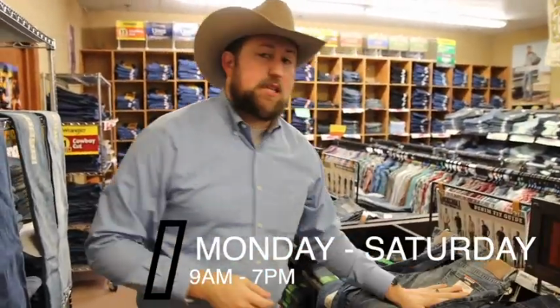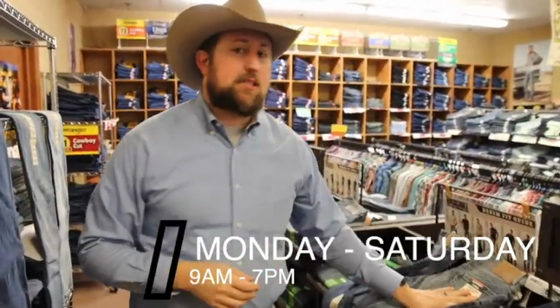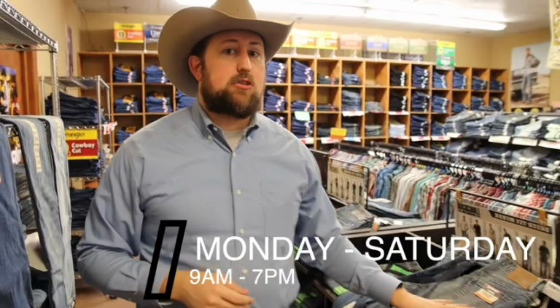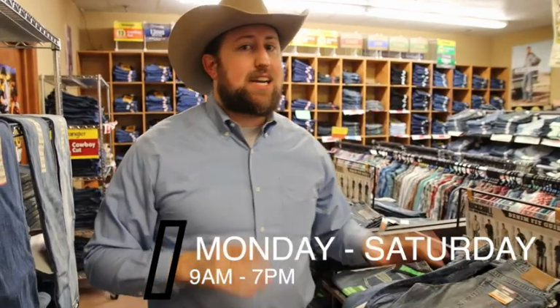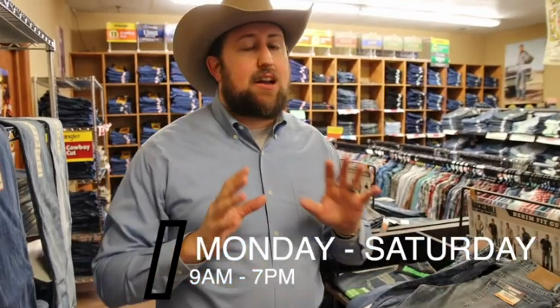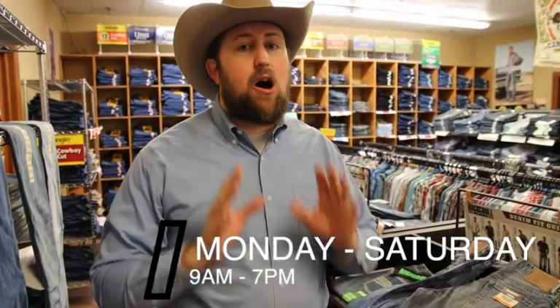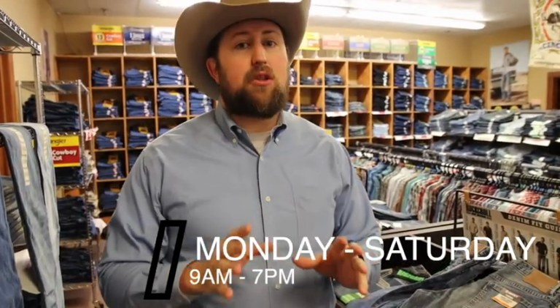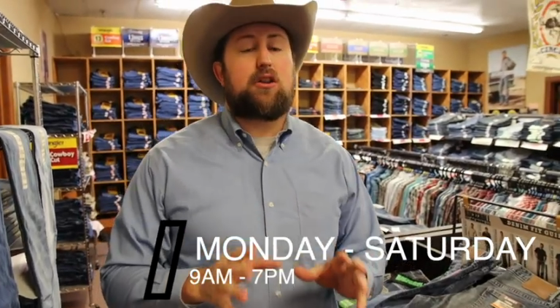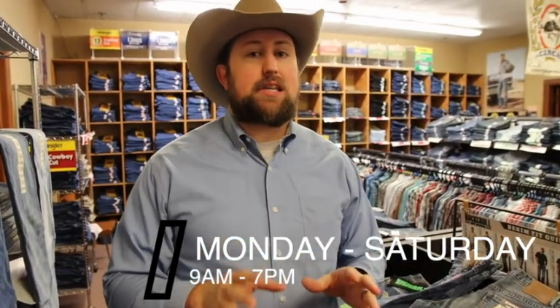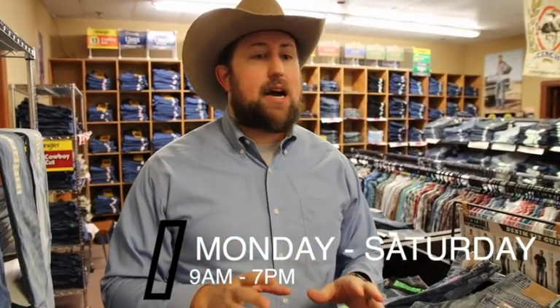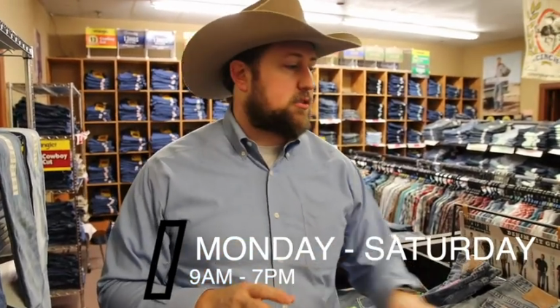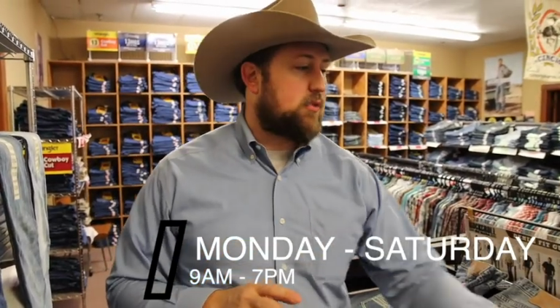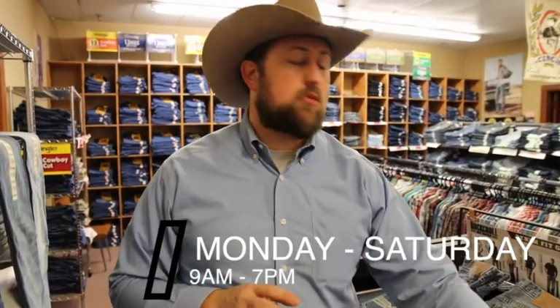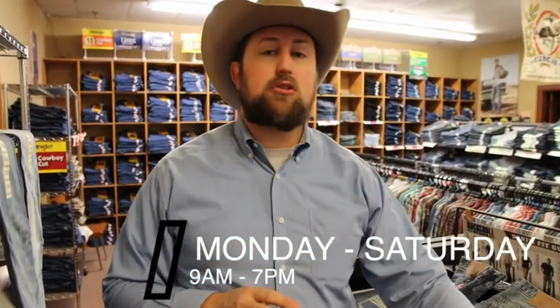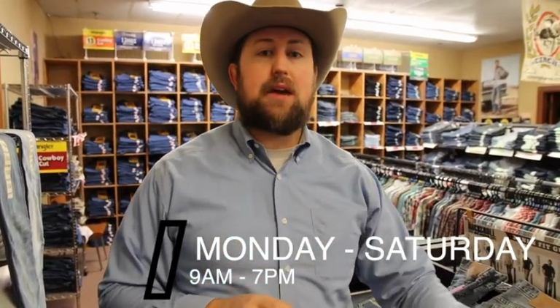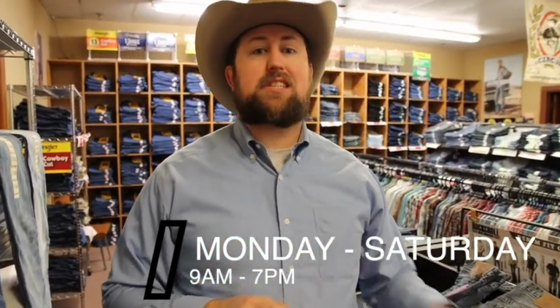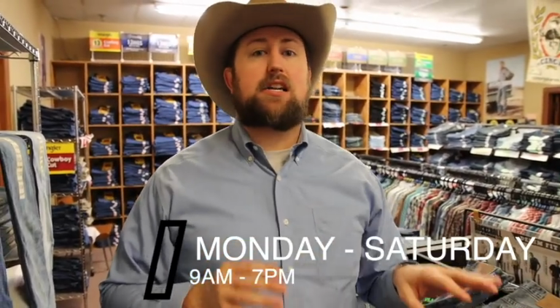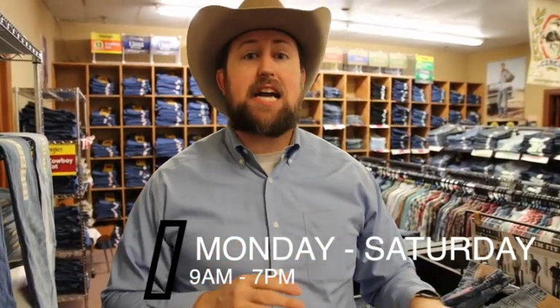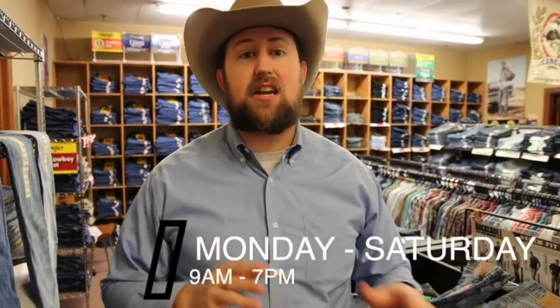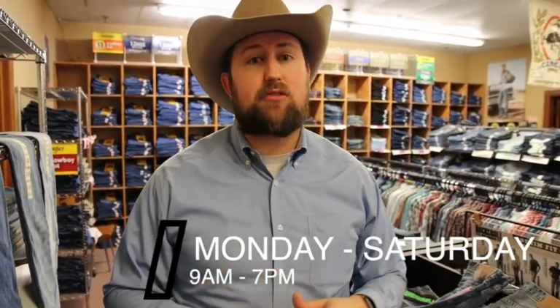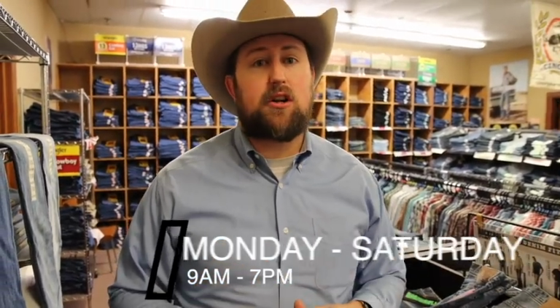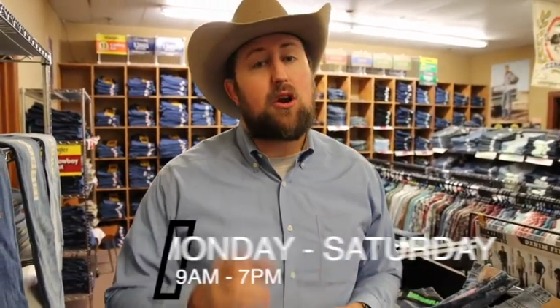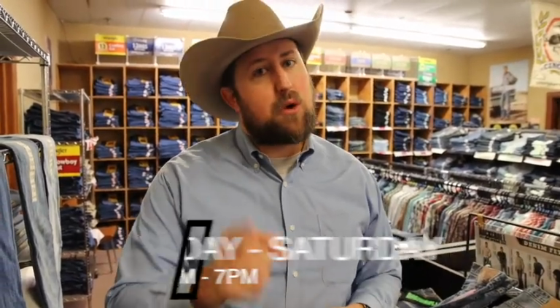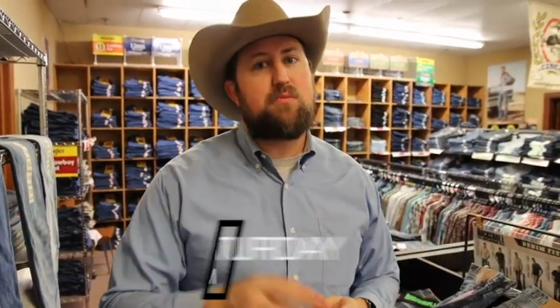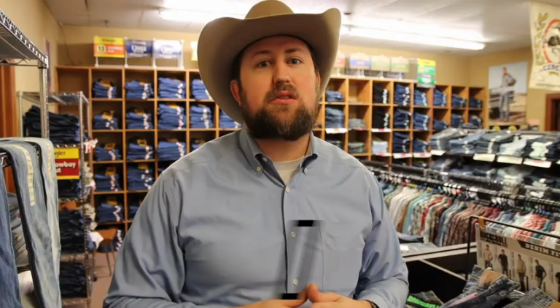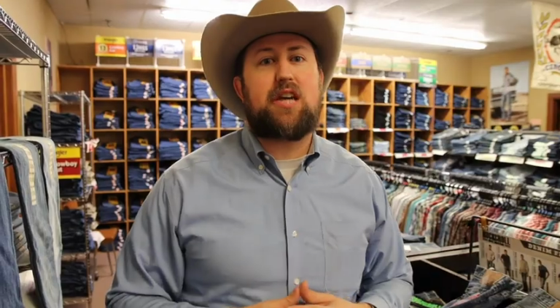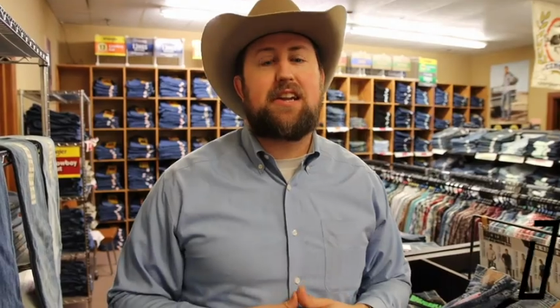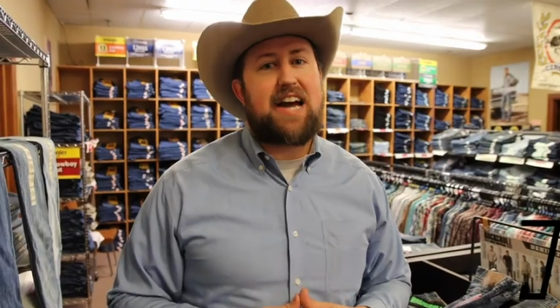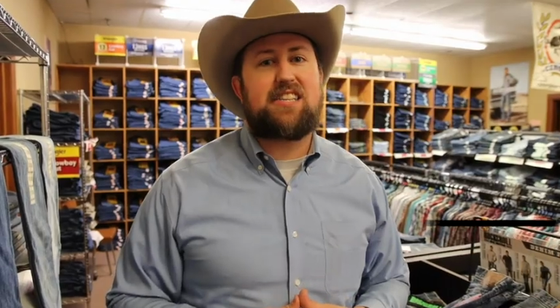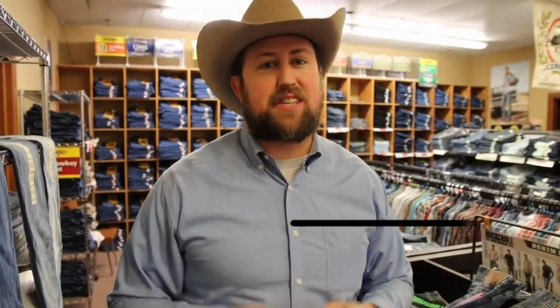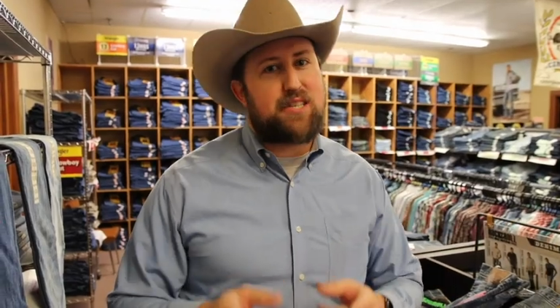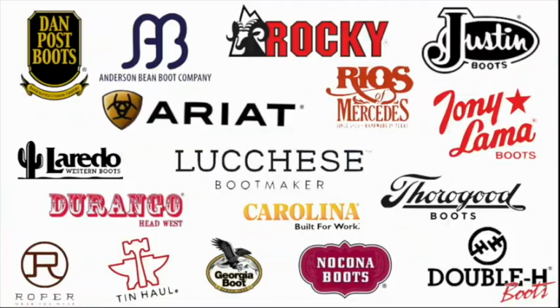Check out all the other great styles of Rock & Rolls we have in stock at Jackson and Florence. We're open Monday through Saturday 9 to 7. Come see us!